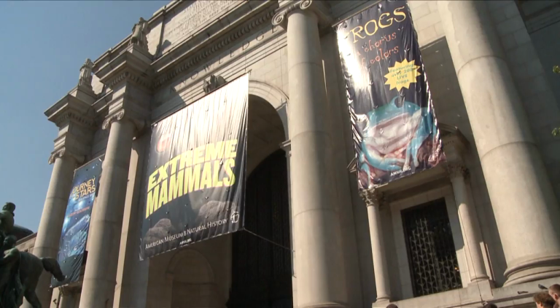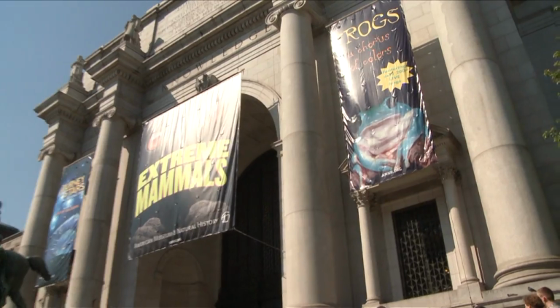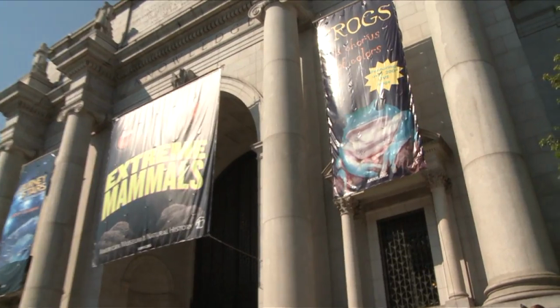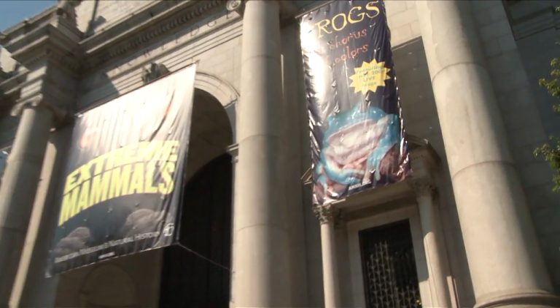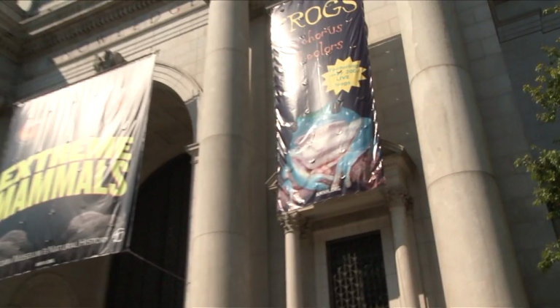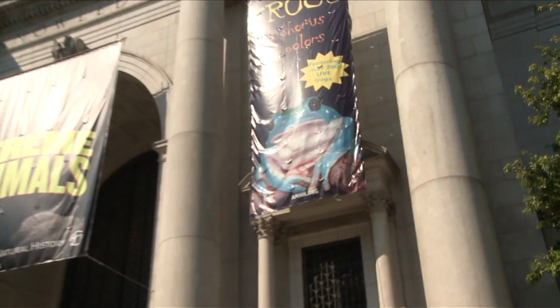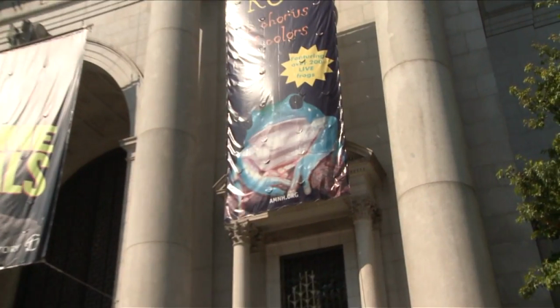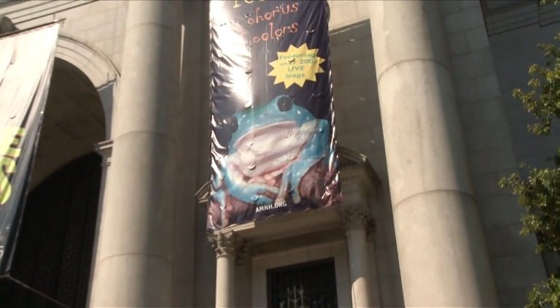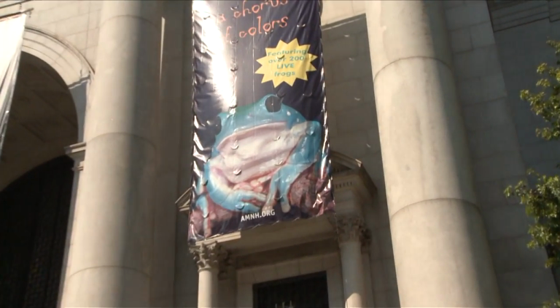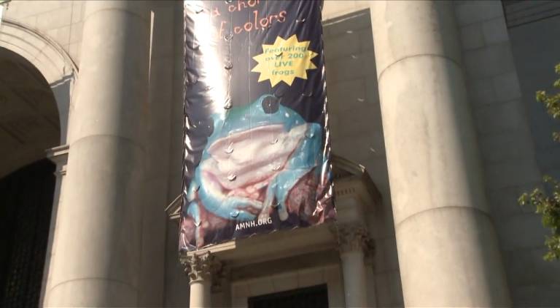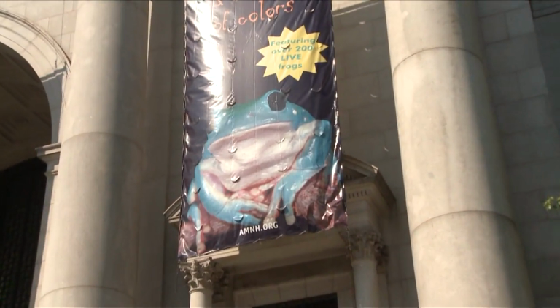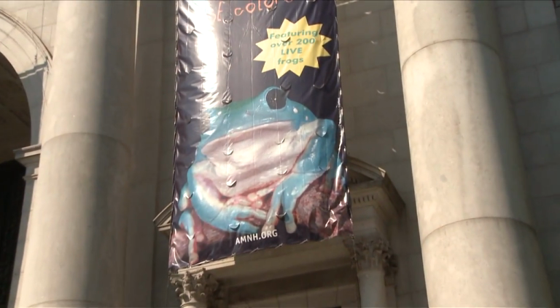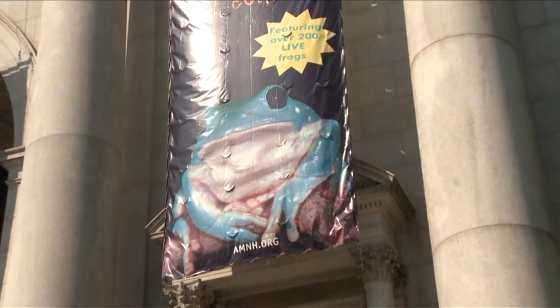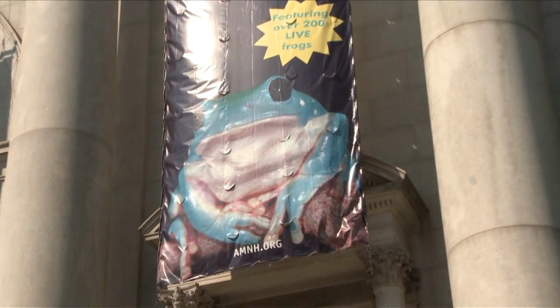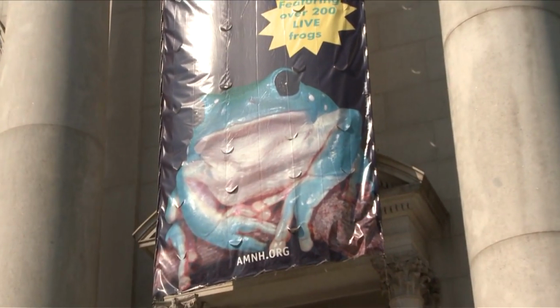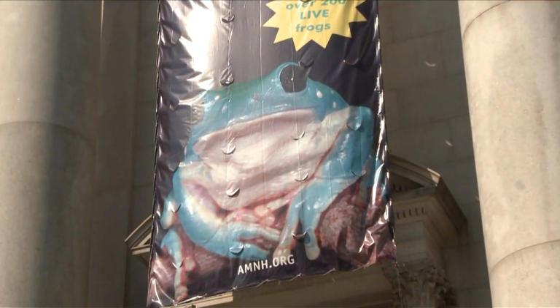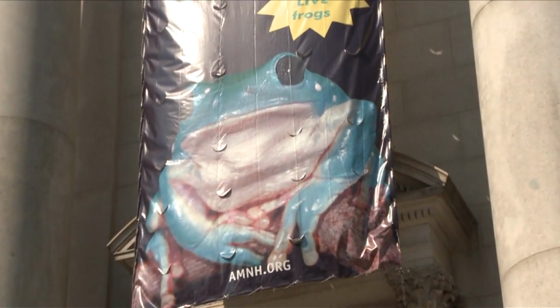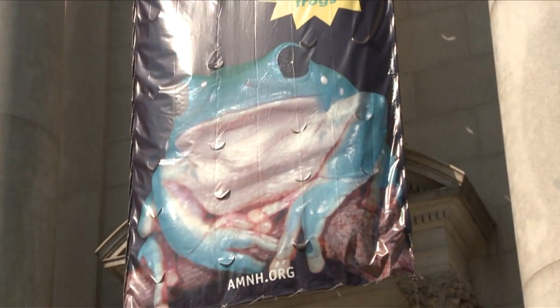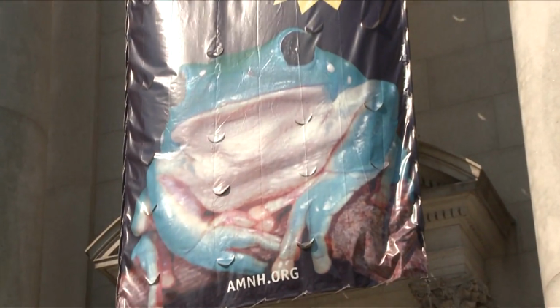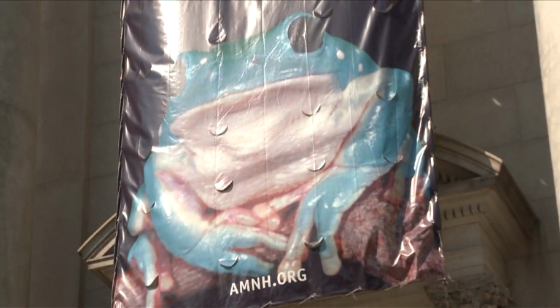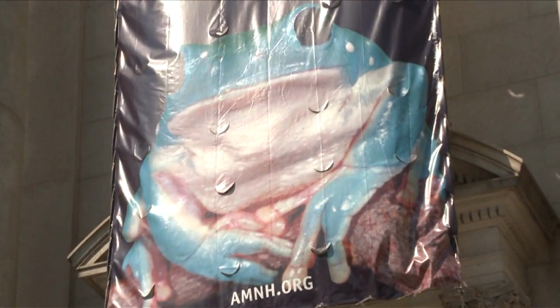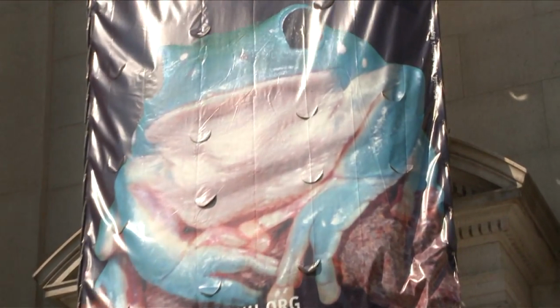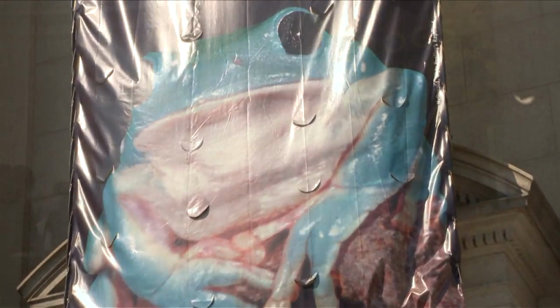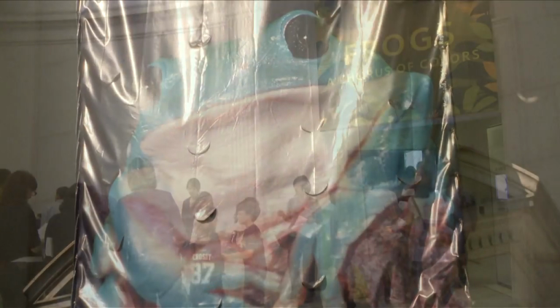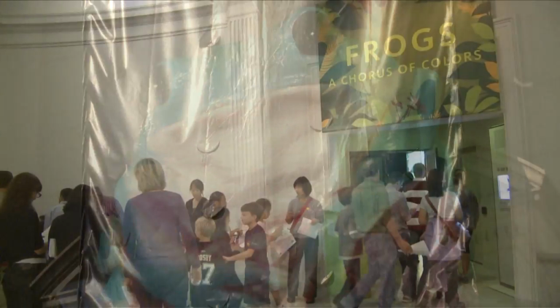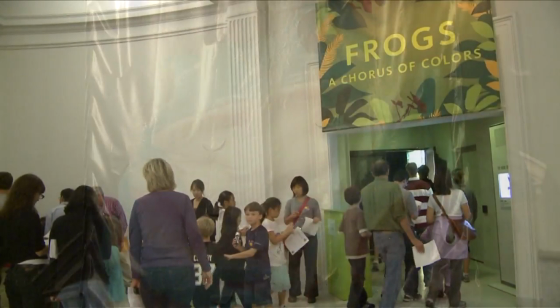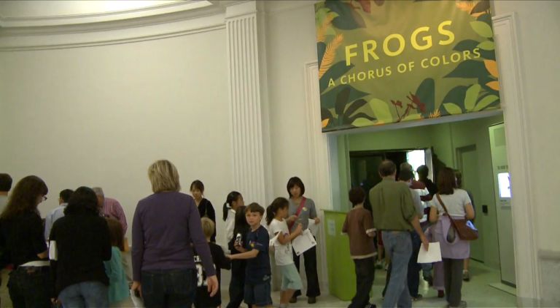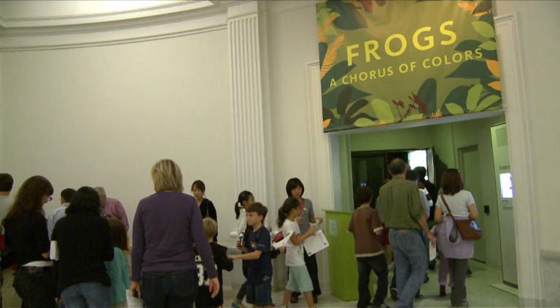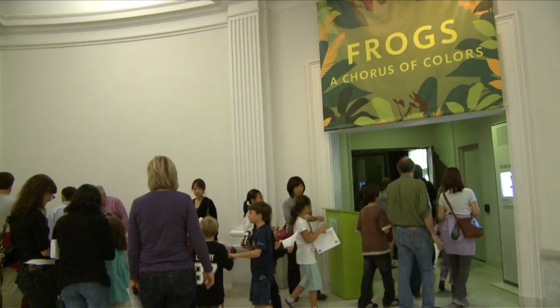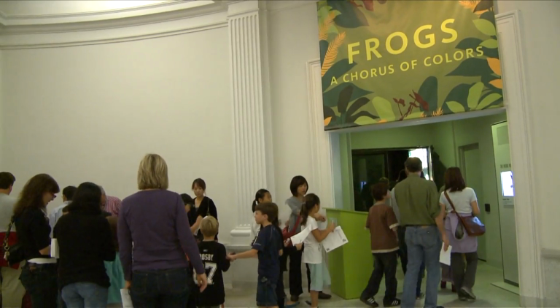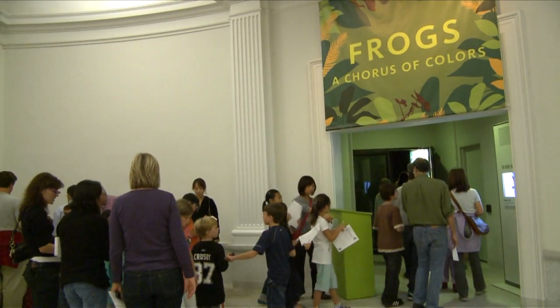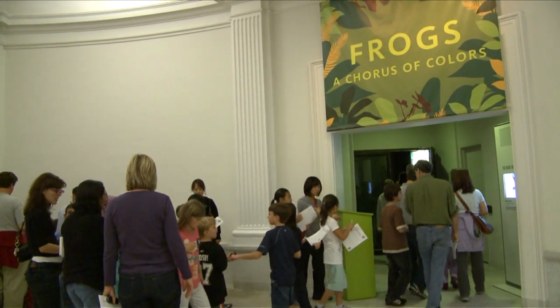Live frogs are back at the American Museum of Natural History. Species from around the world are delighting visitors every day.